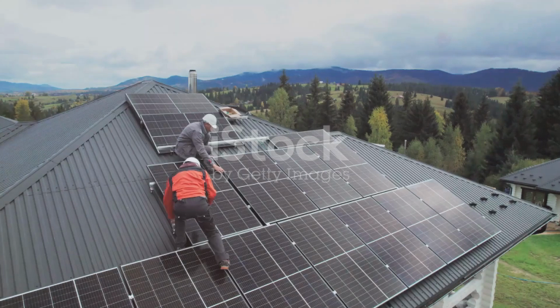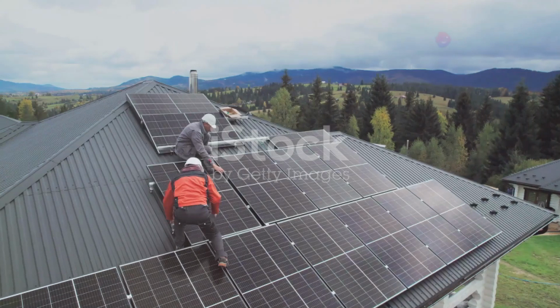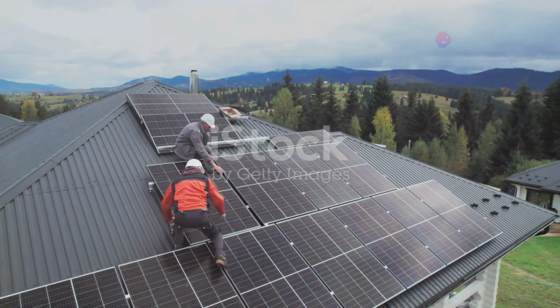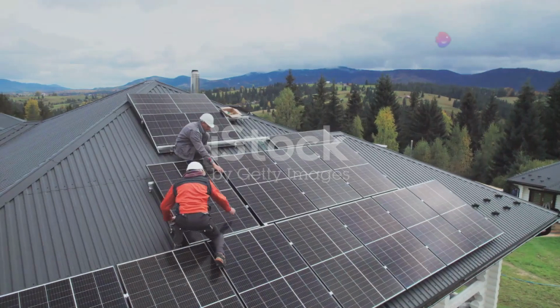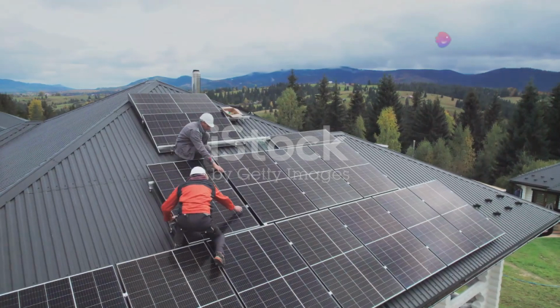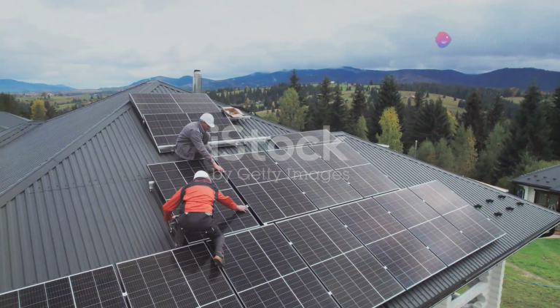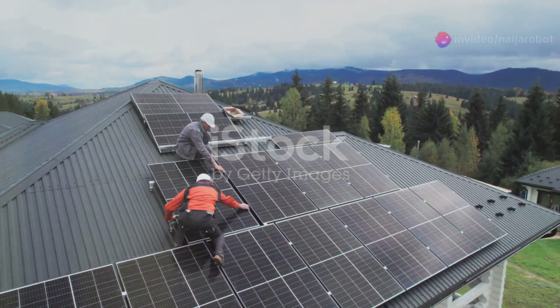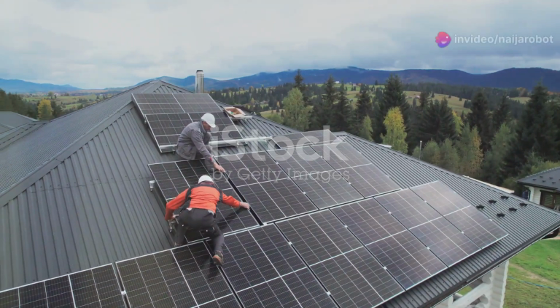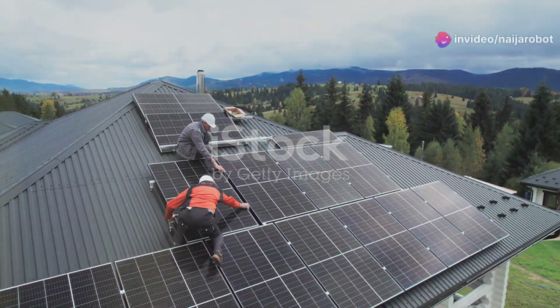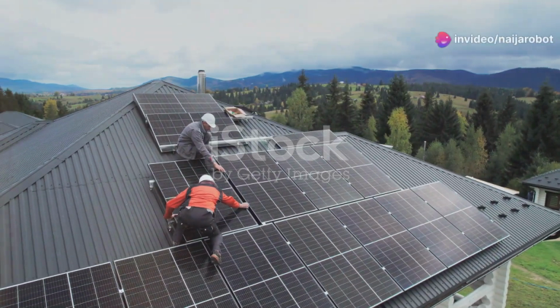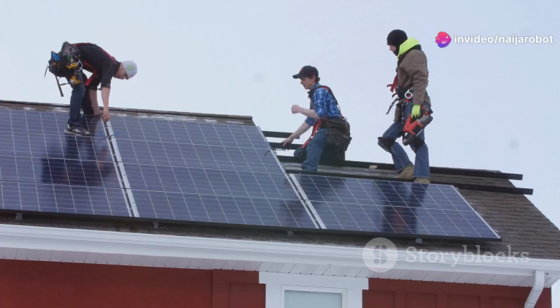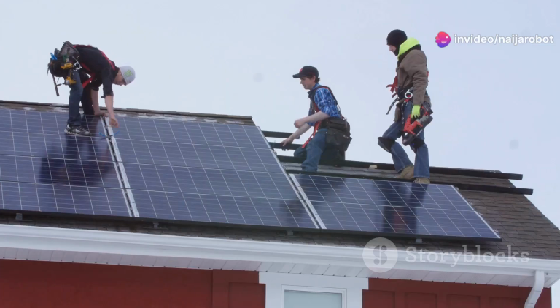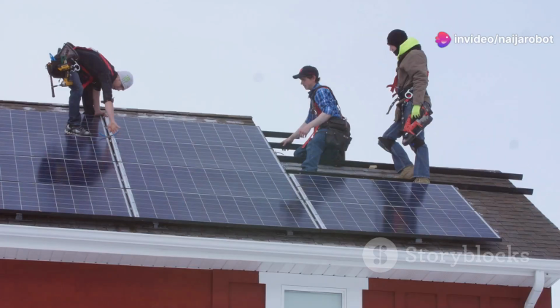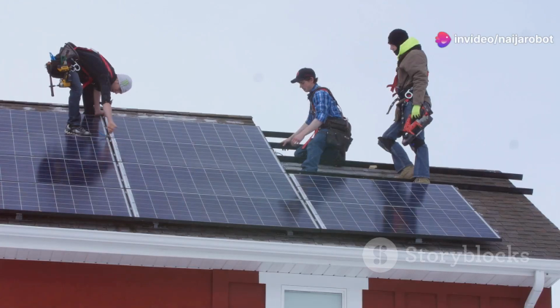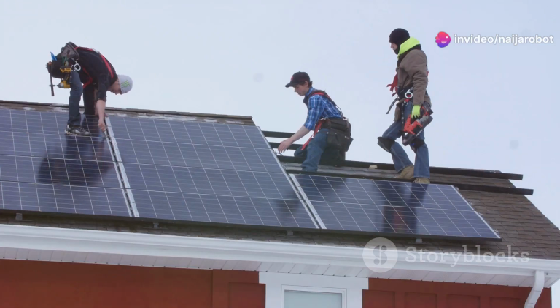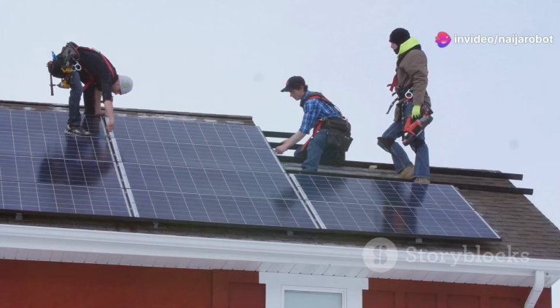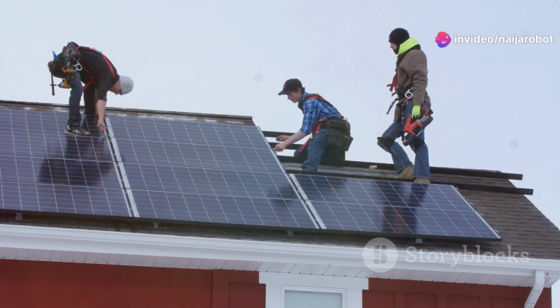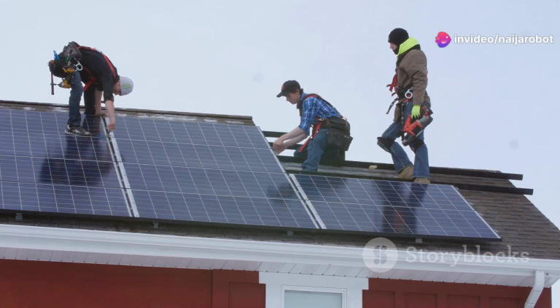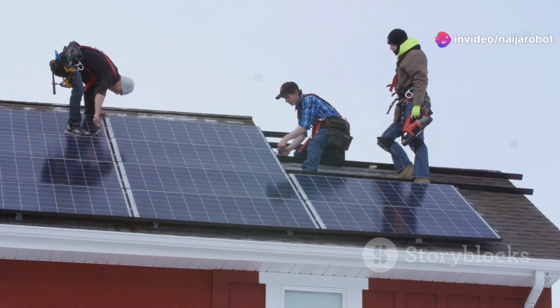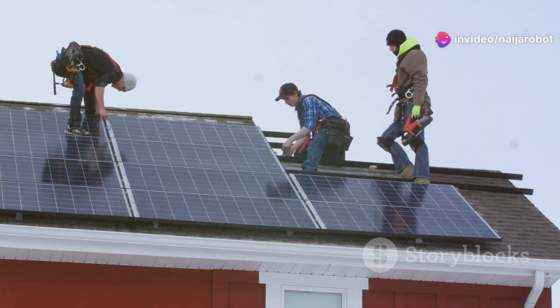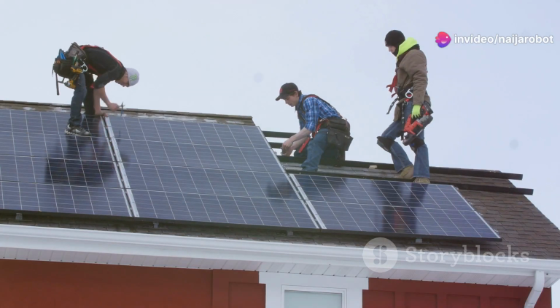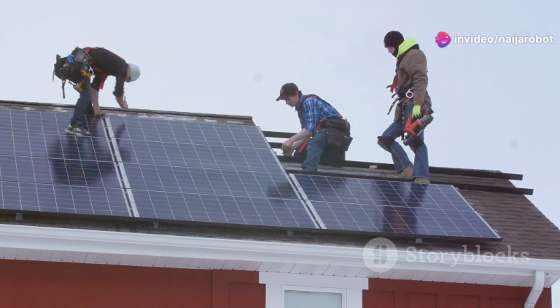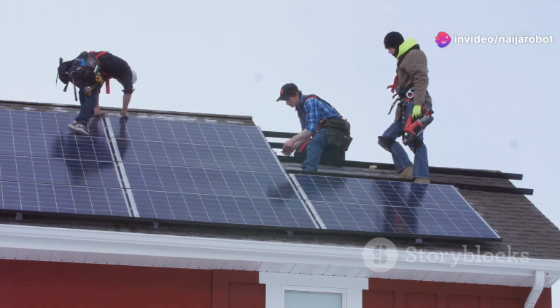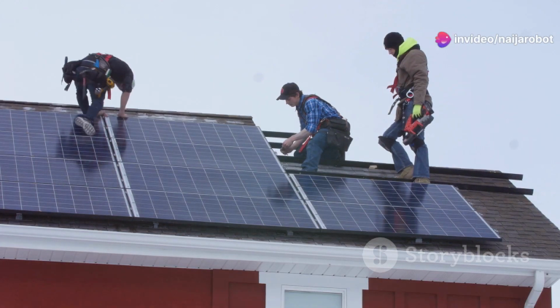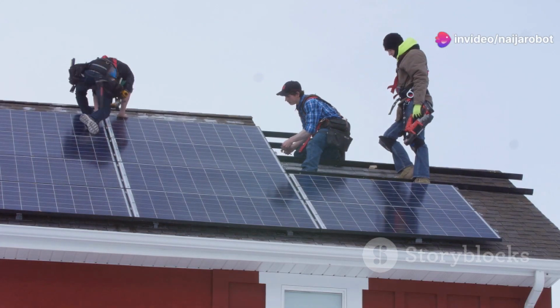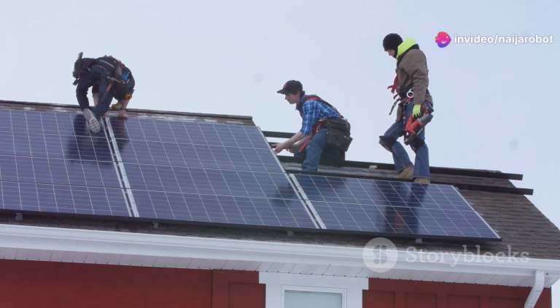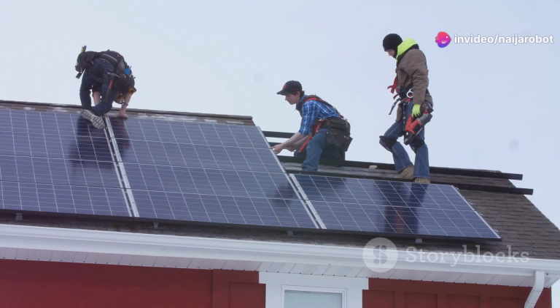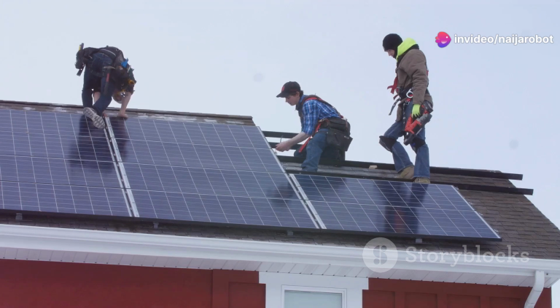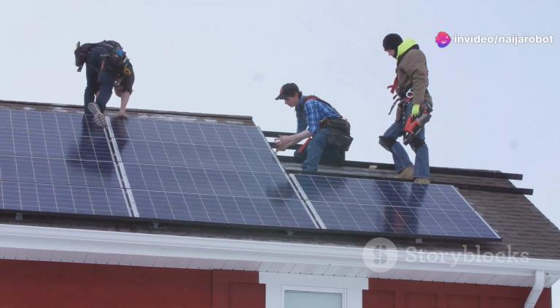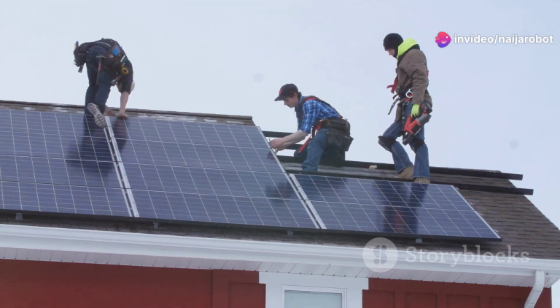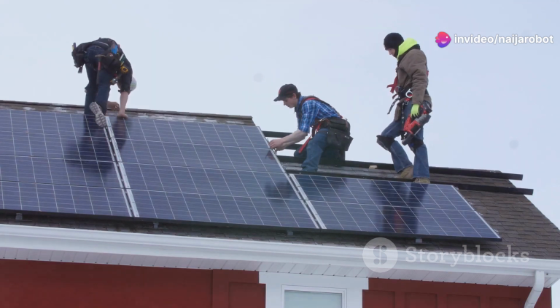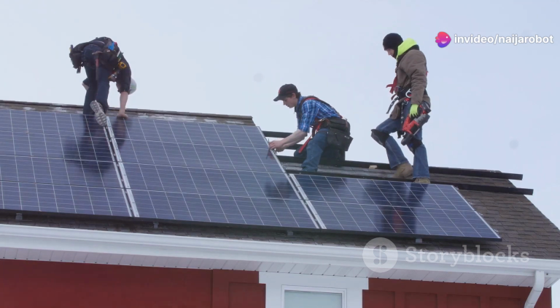If you don't like high-energy bills but still want to stay green, then solar panels are your best bet.